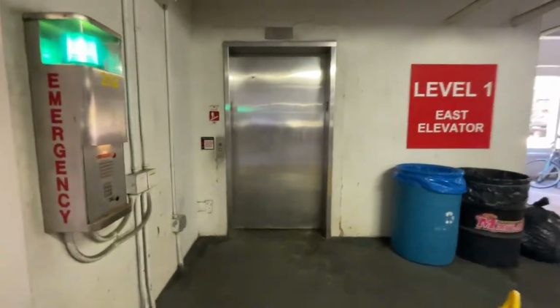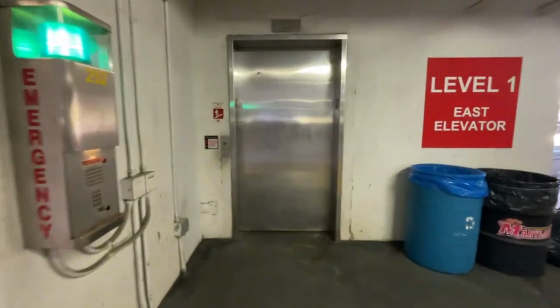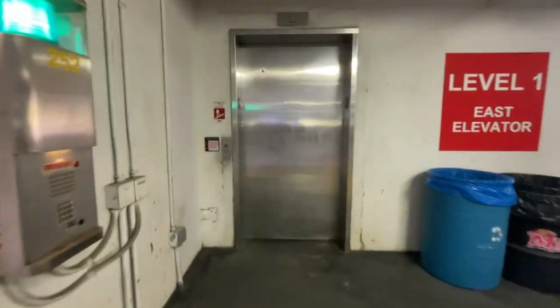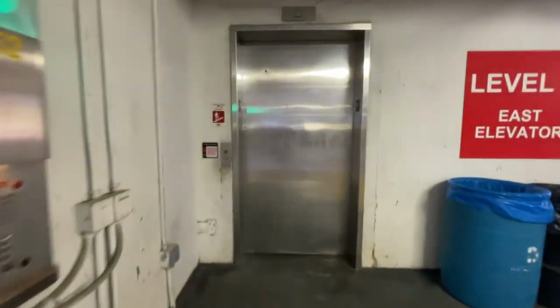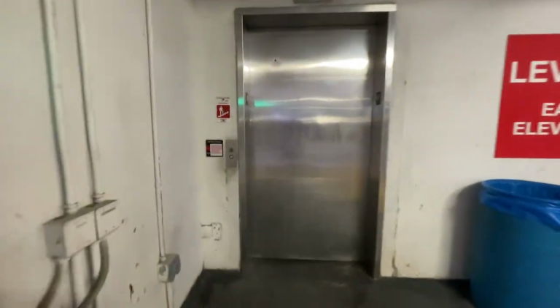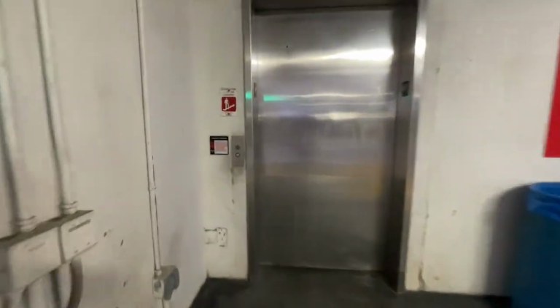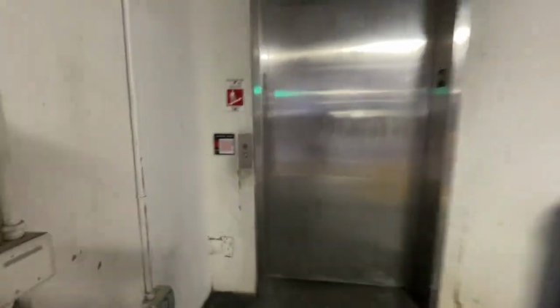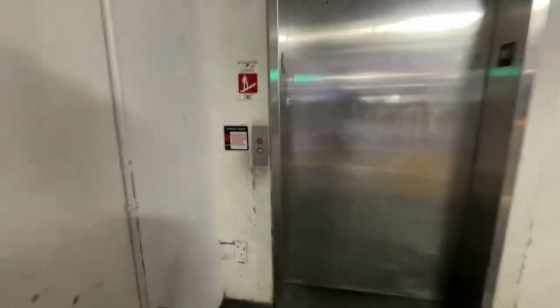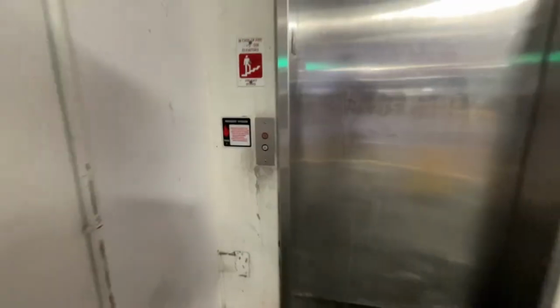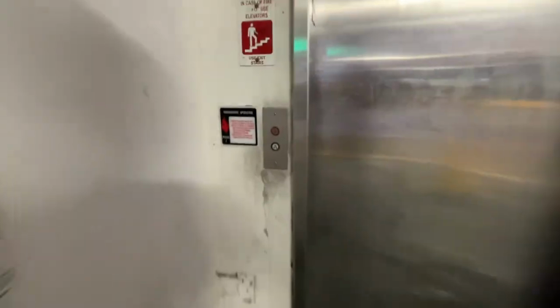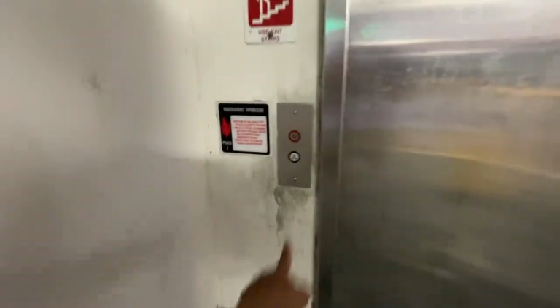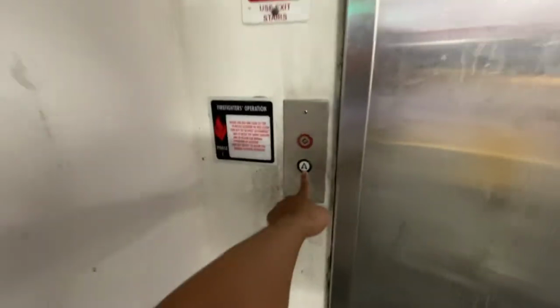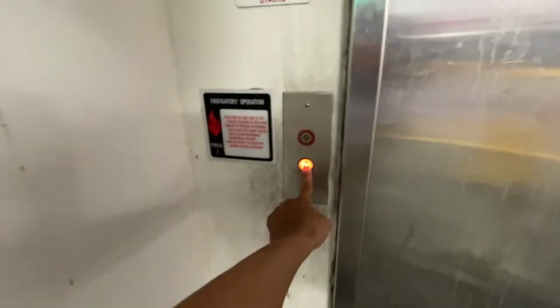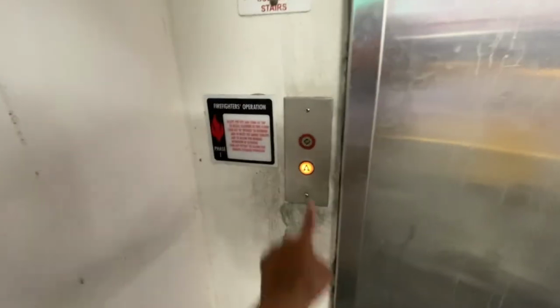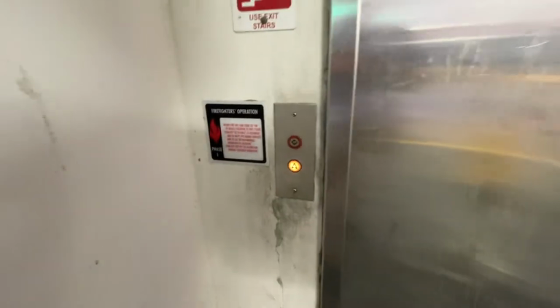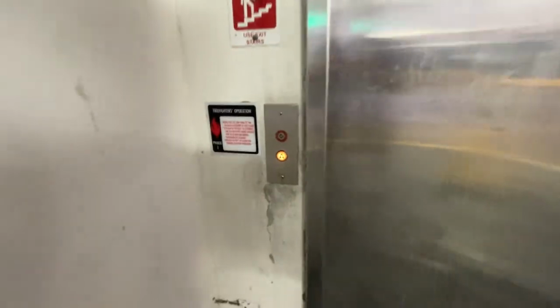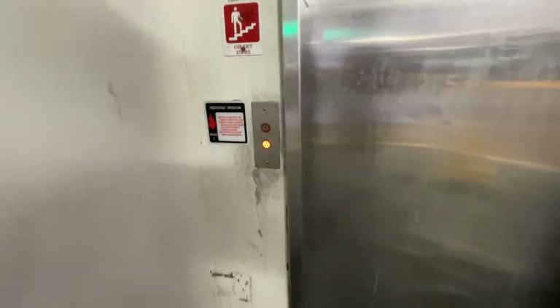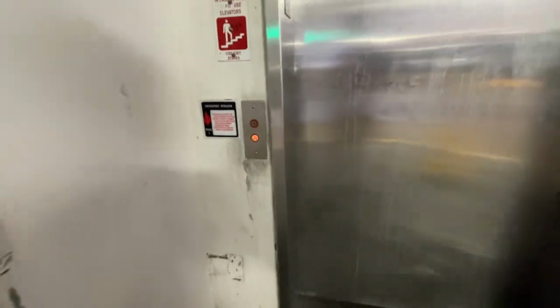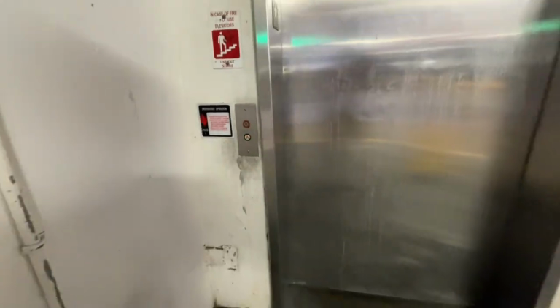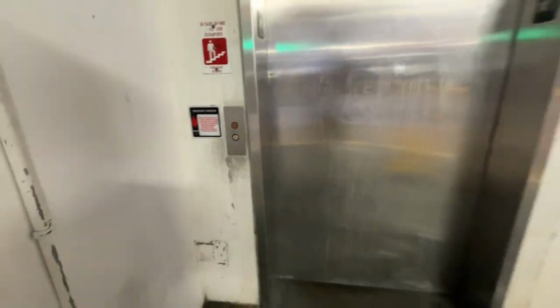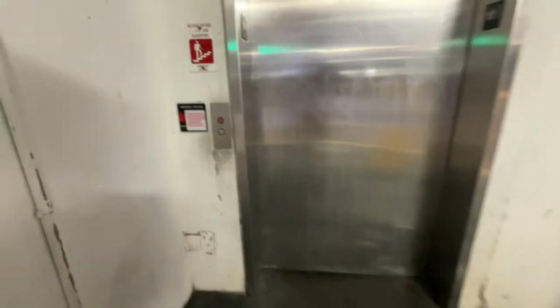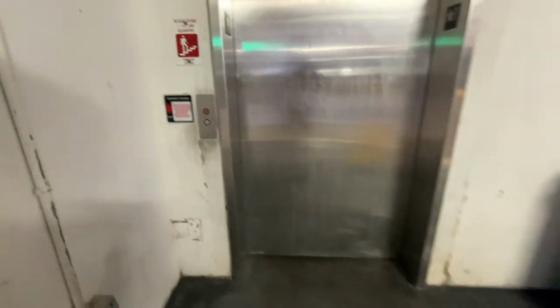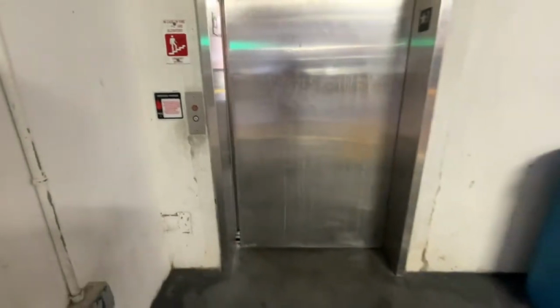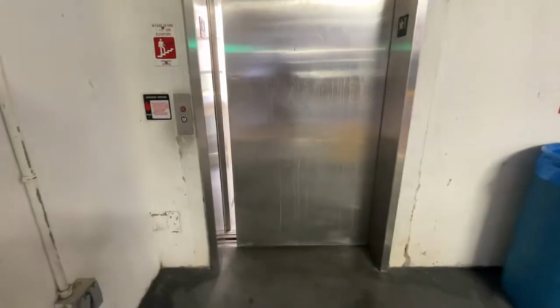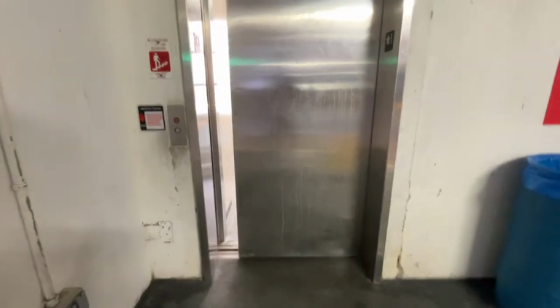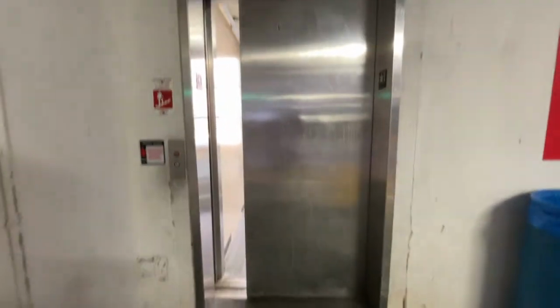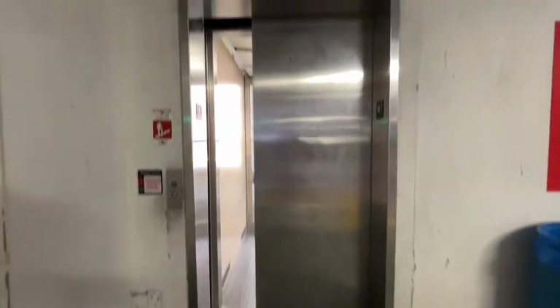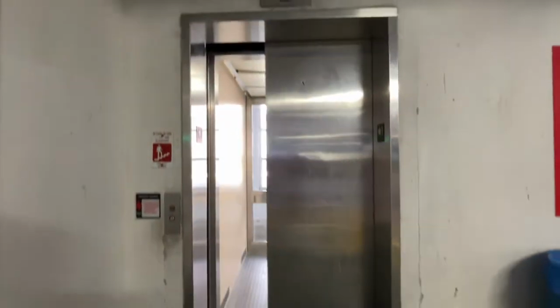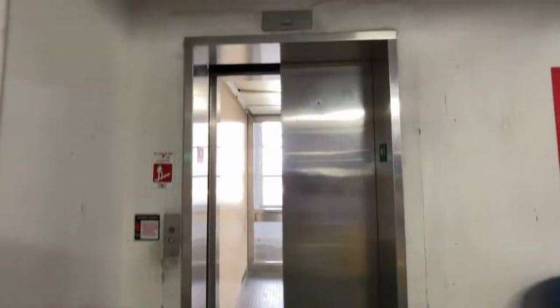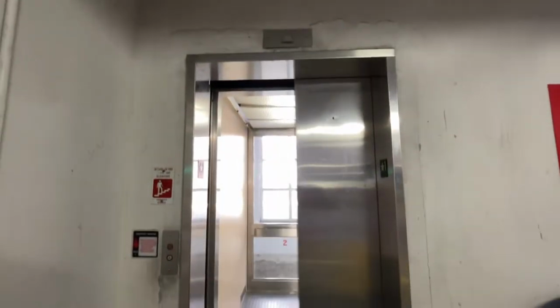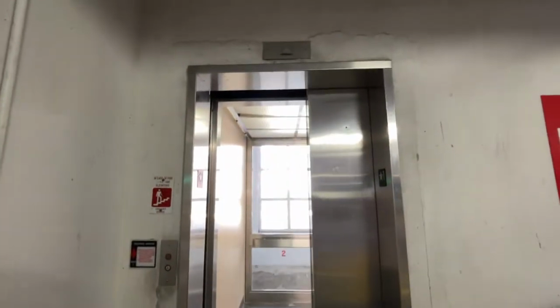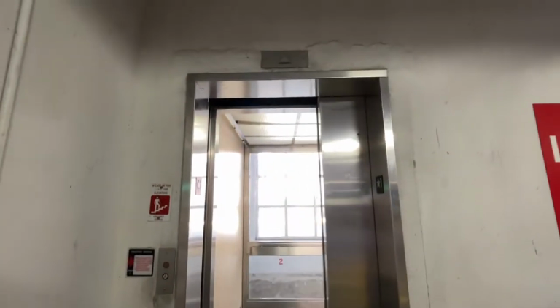This is elevator number two from the Watt Lane Garage, University of Maryland College Park.